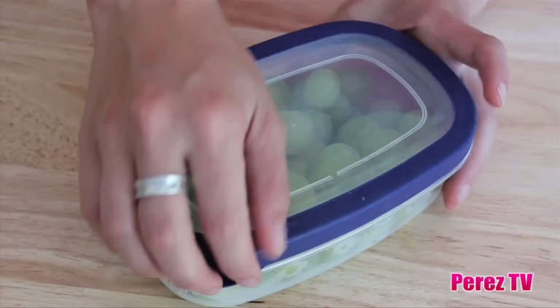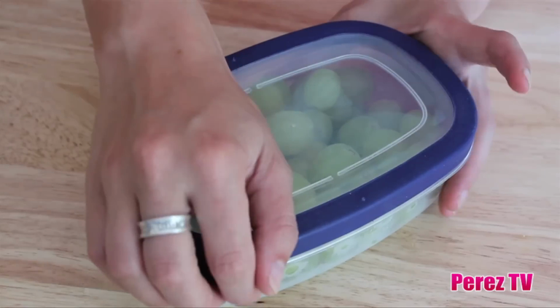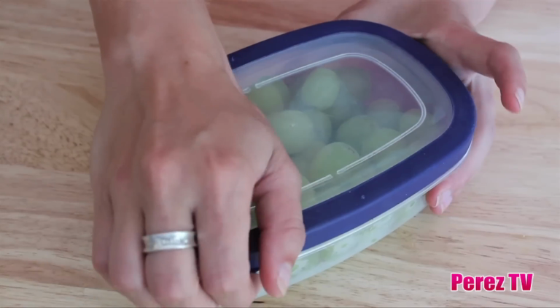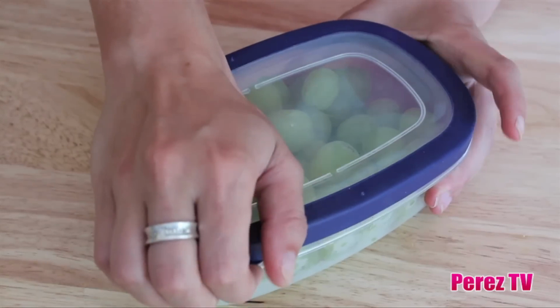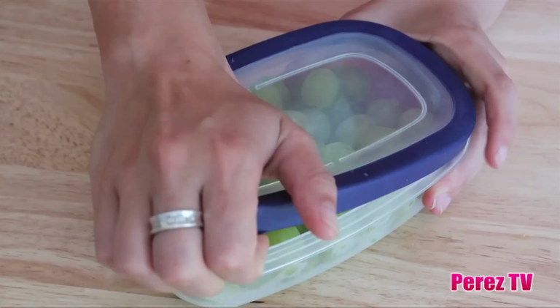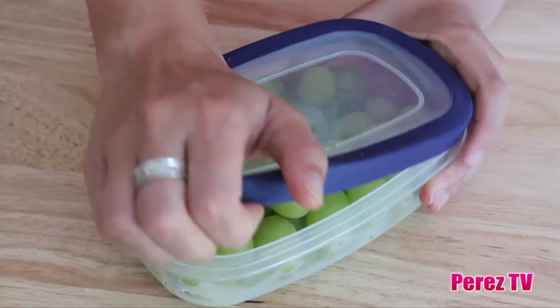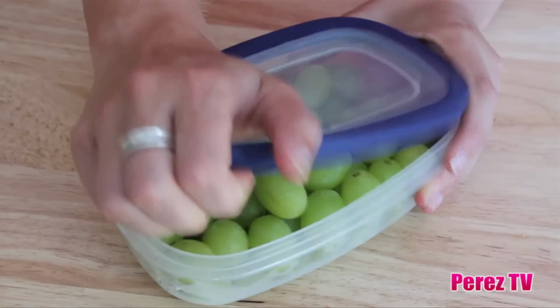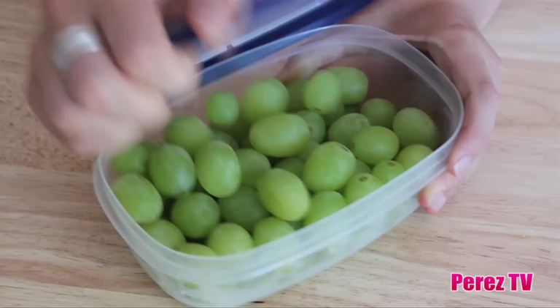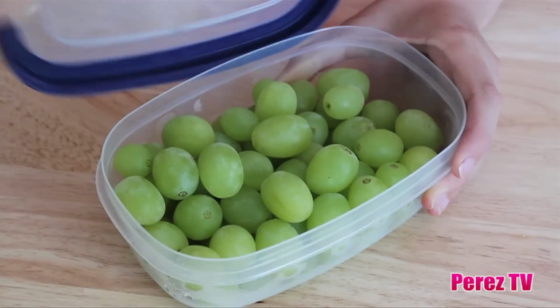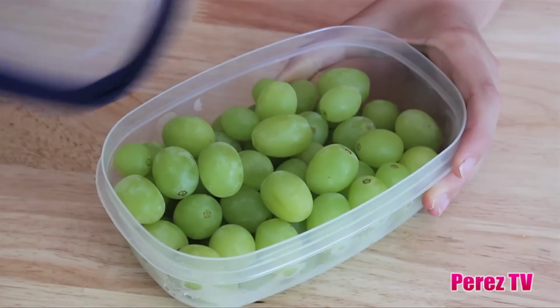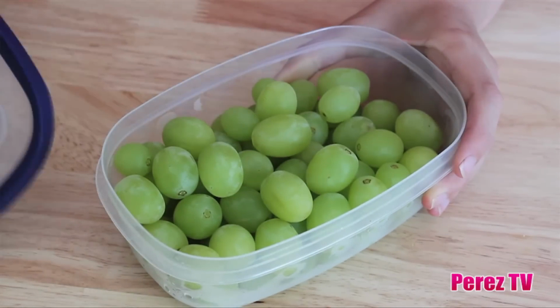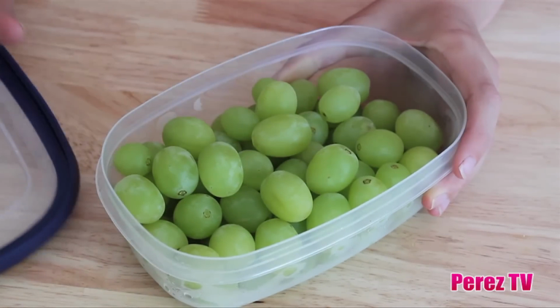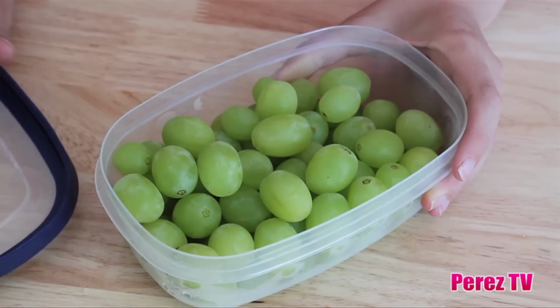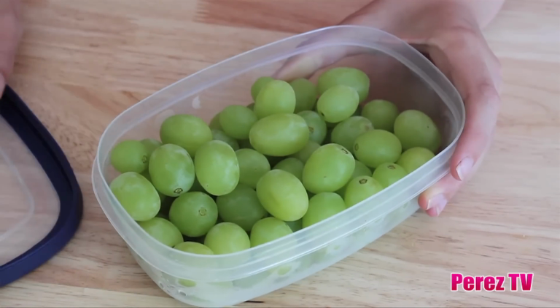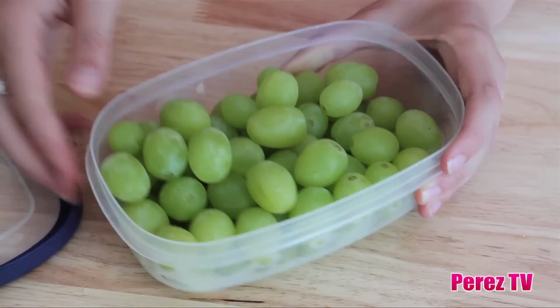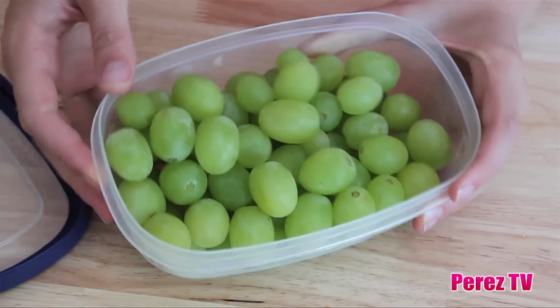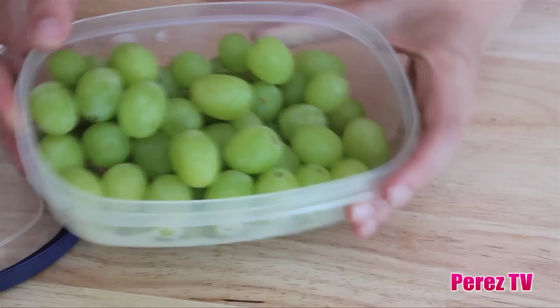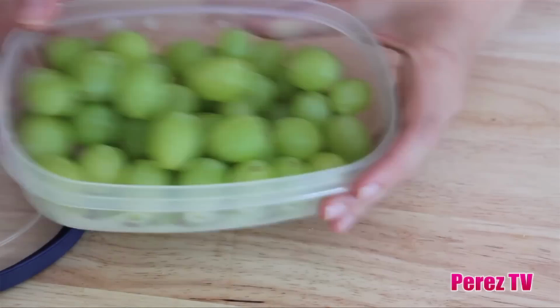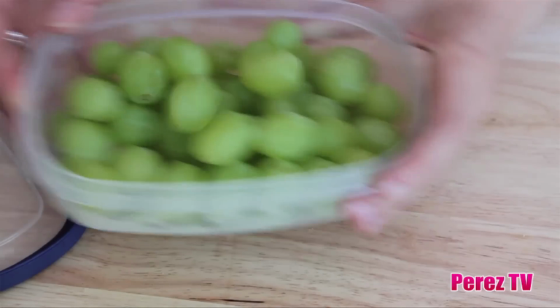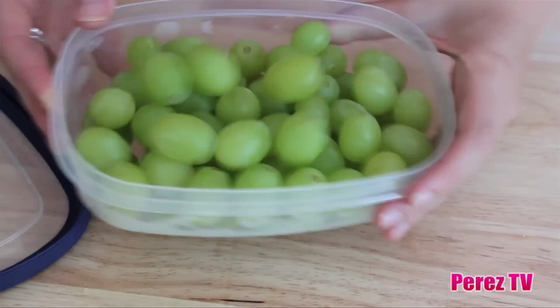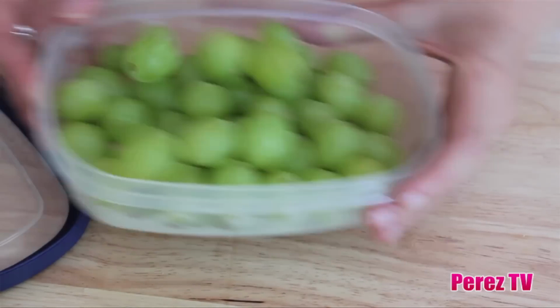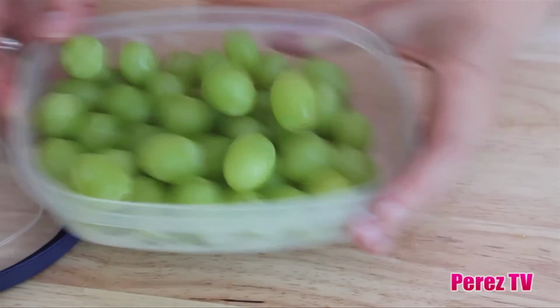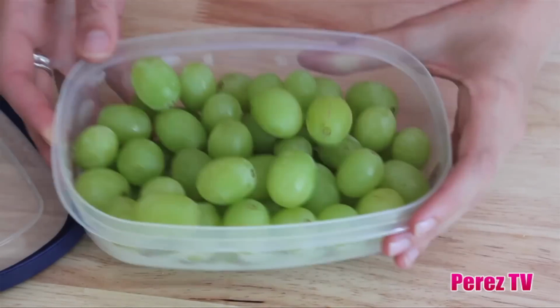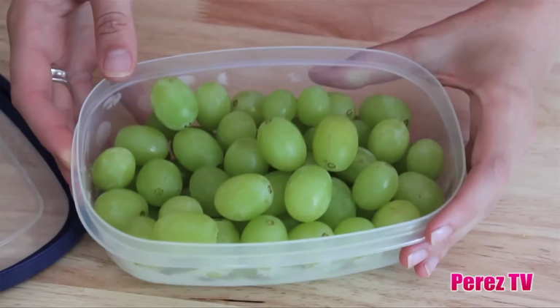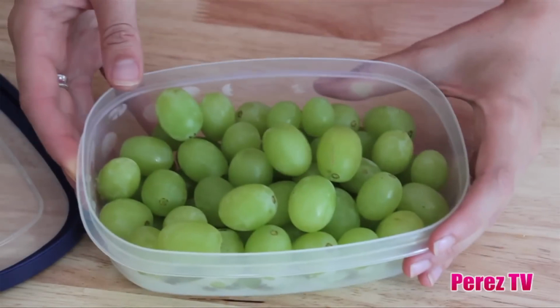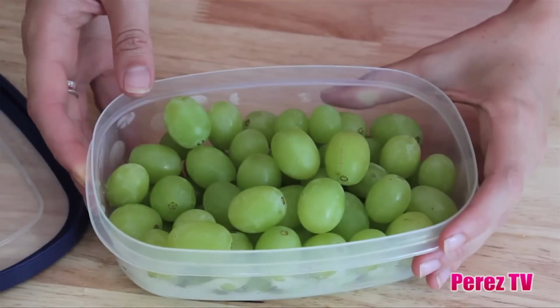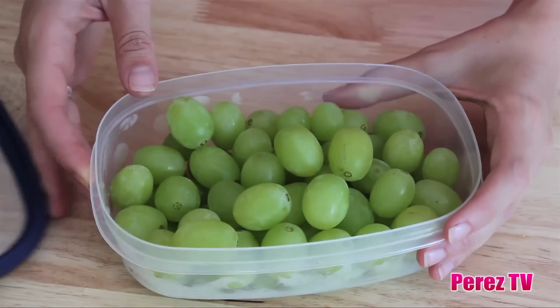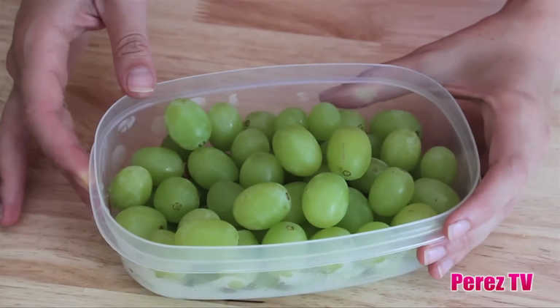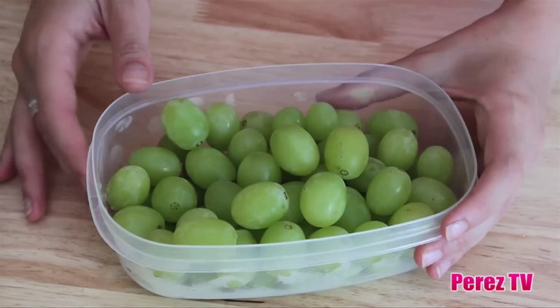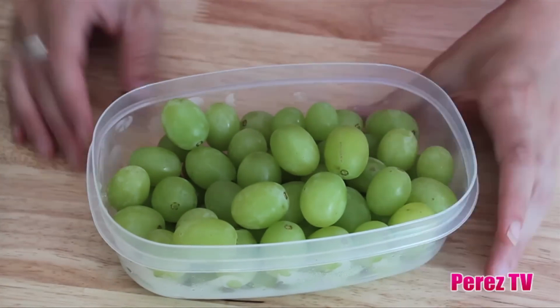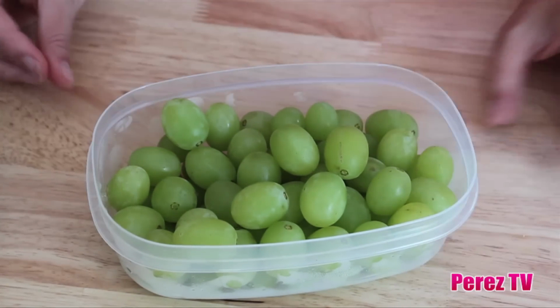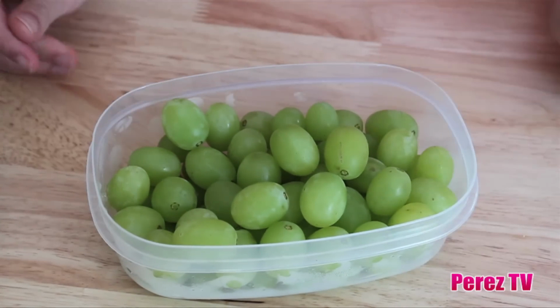For our frozen grapes it couldn't be easier. Just pull the grapes off the stem, put them into a freezer friendly container and freeze until they're completely frozen.